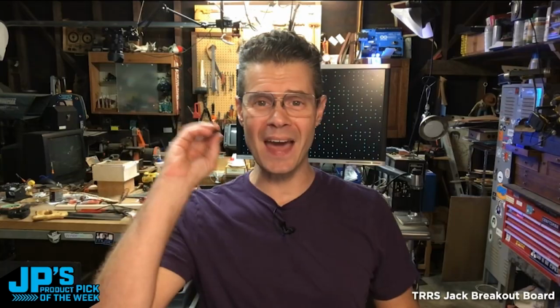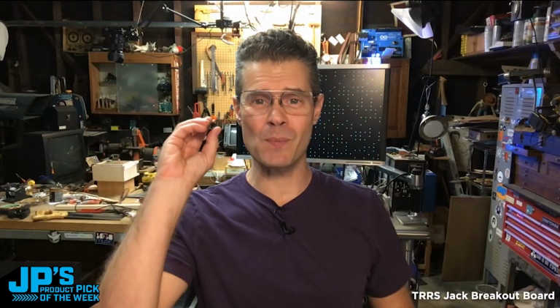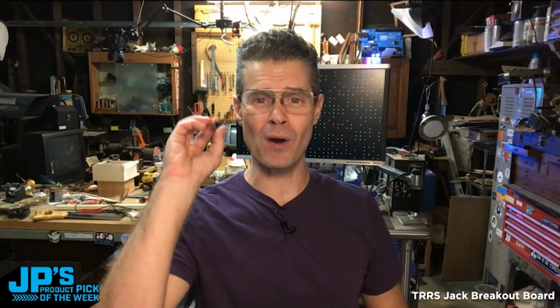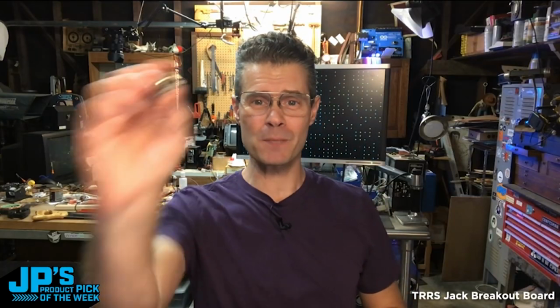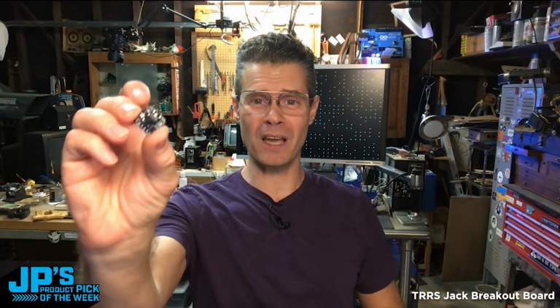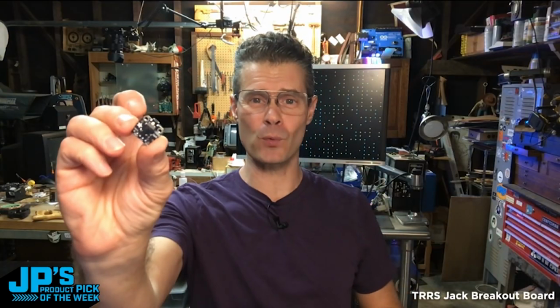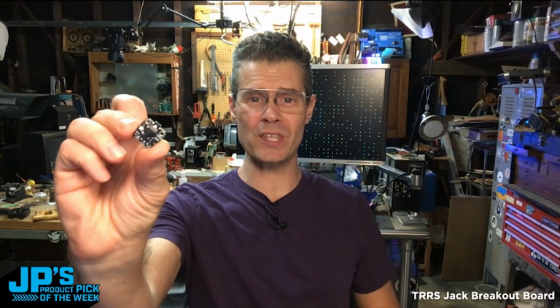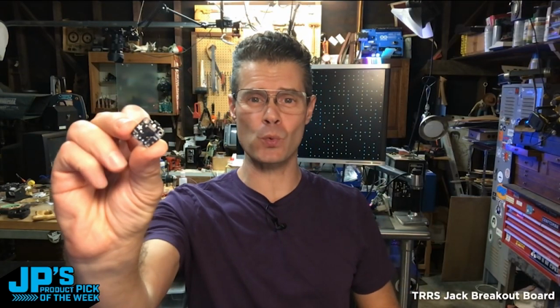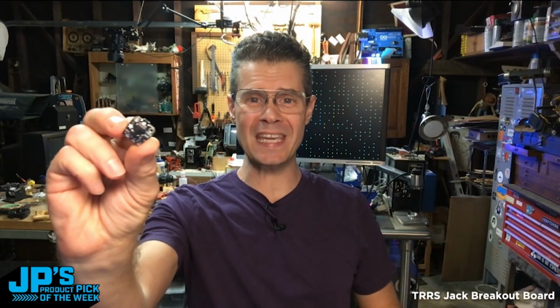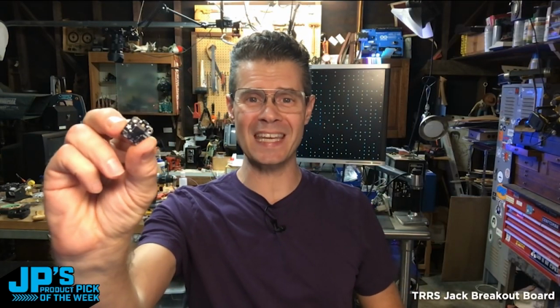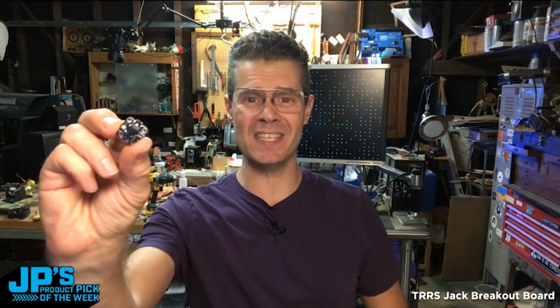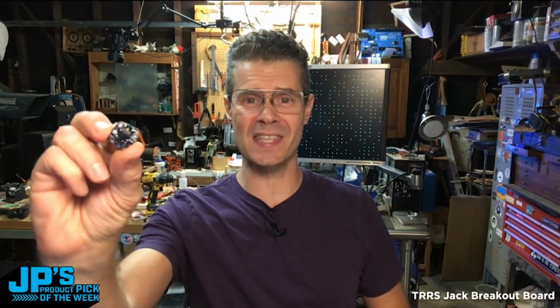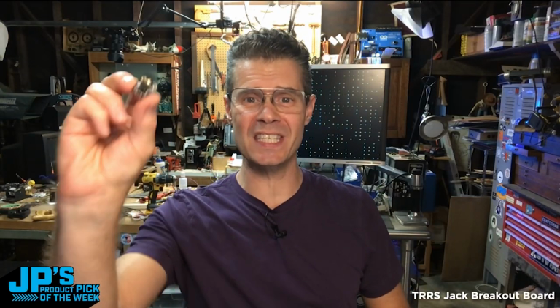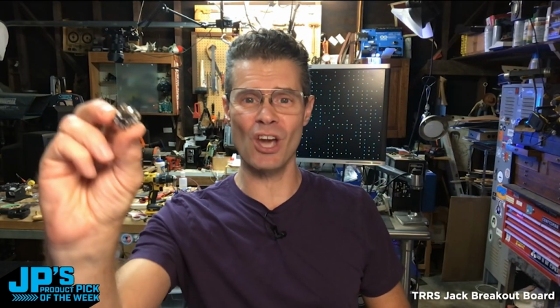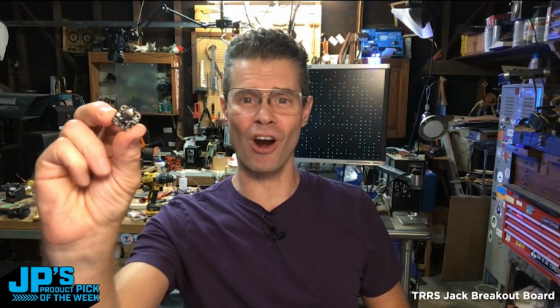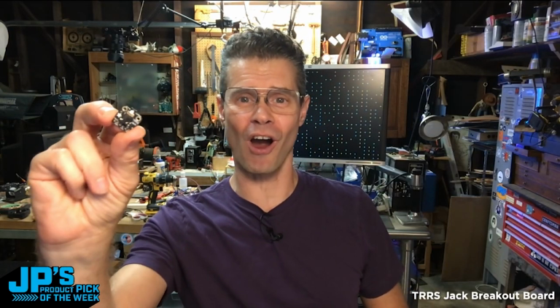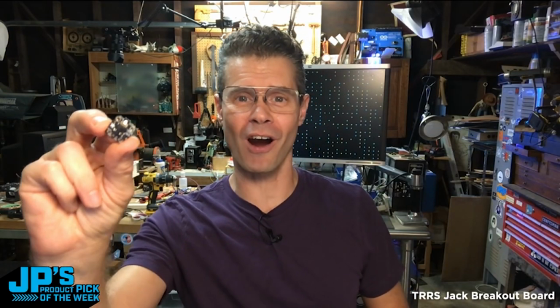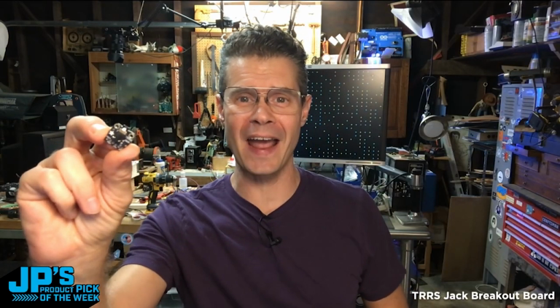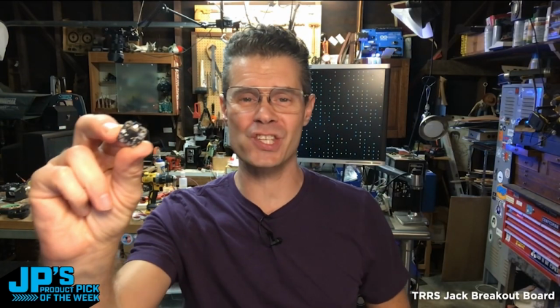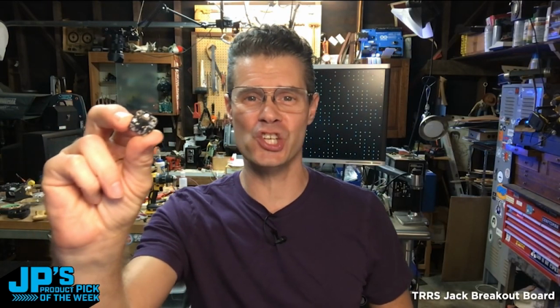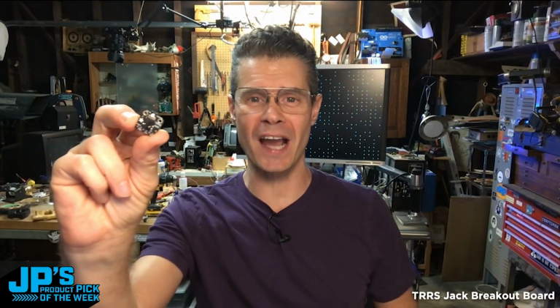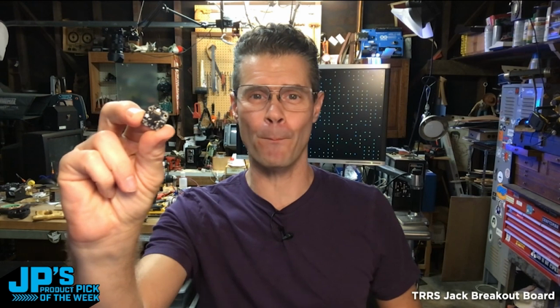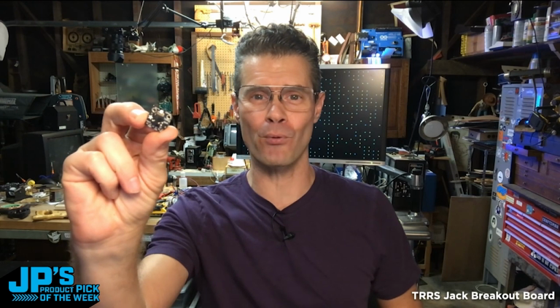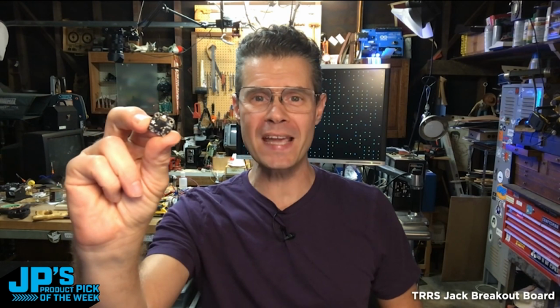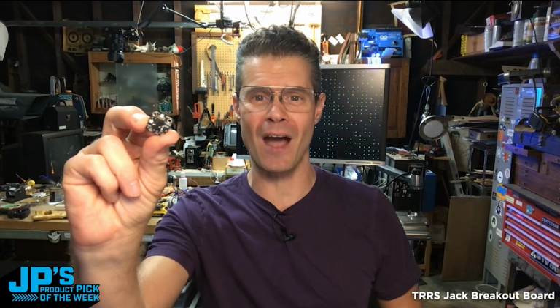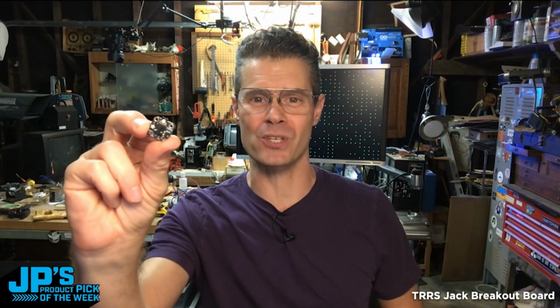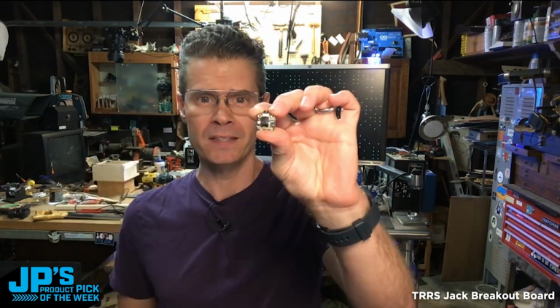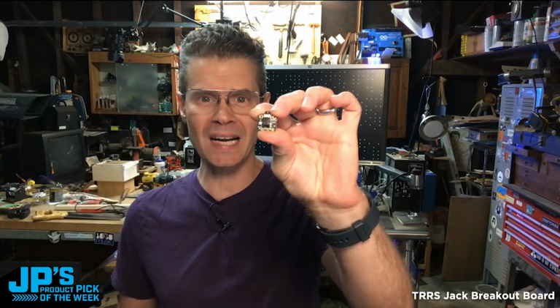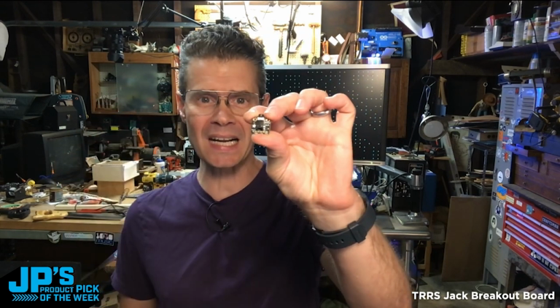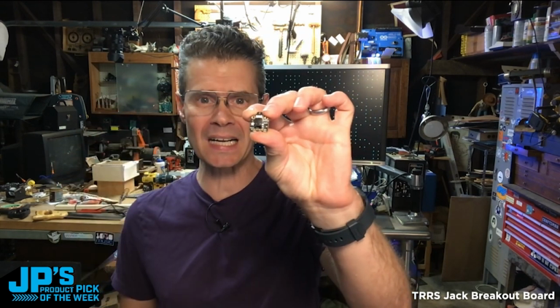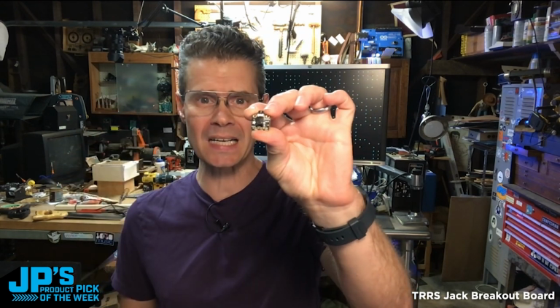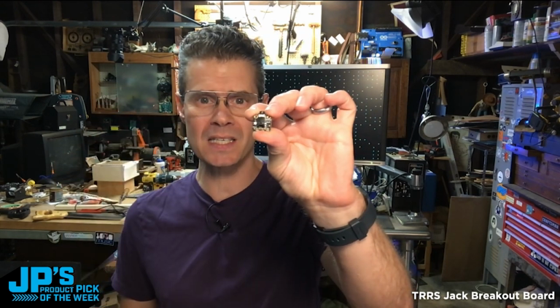That is my product pick of the week this week. It is the TRRS jack breakout. TRRS!